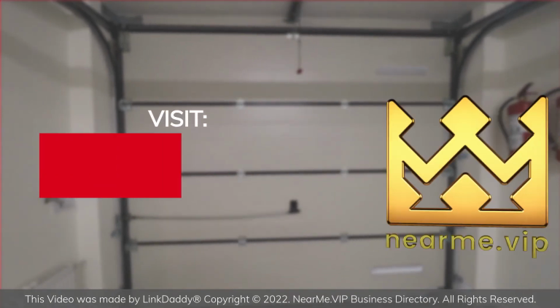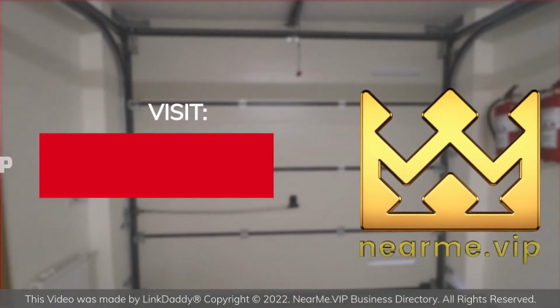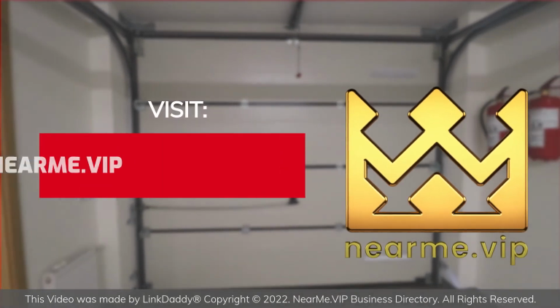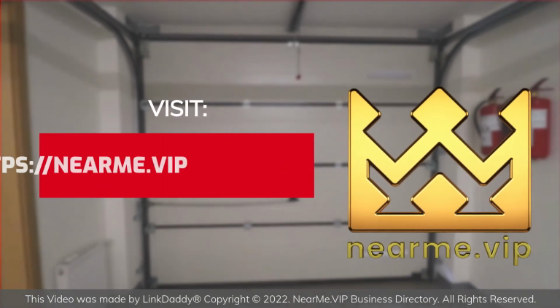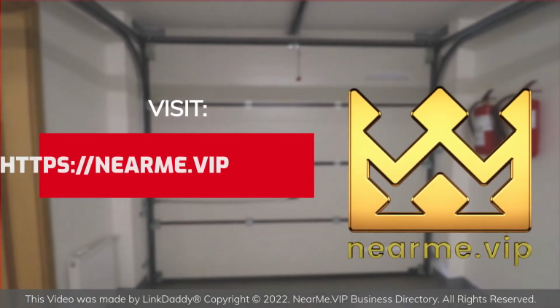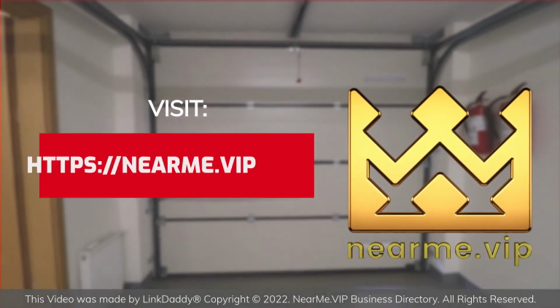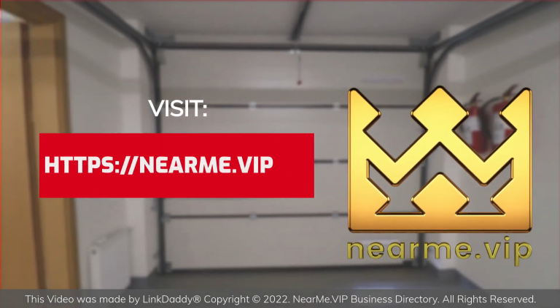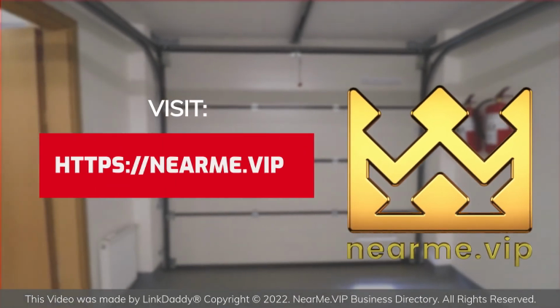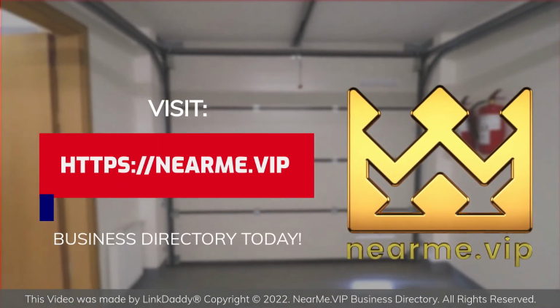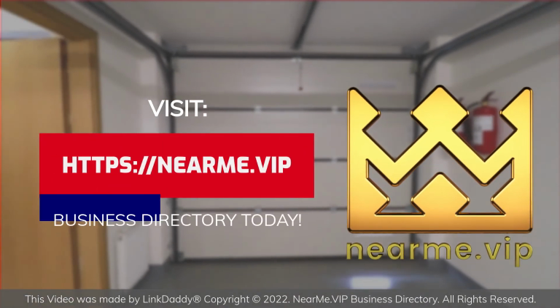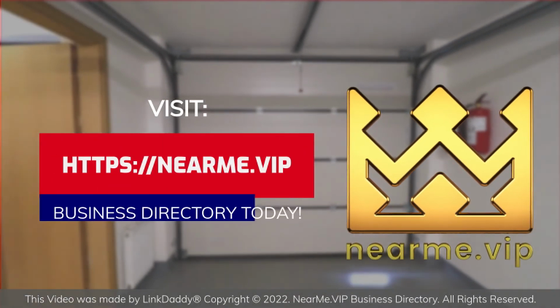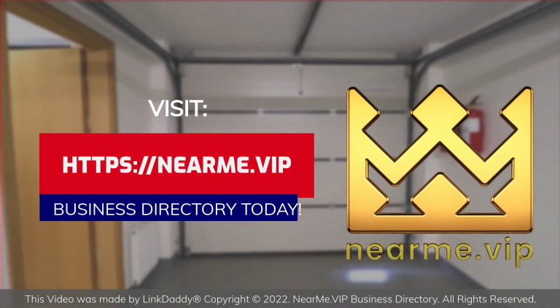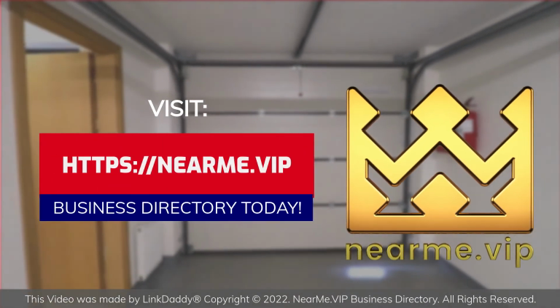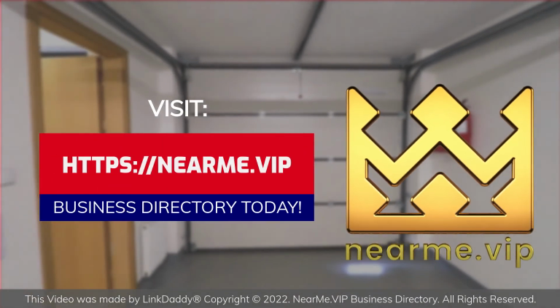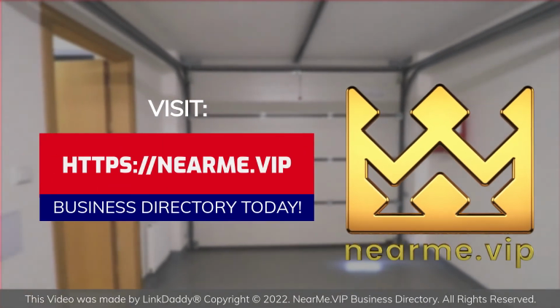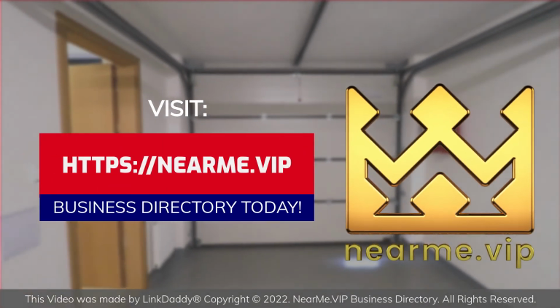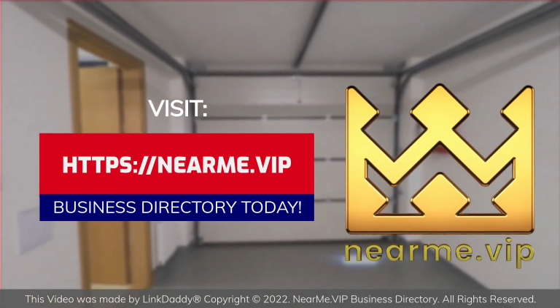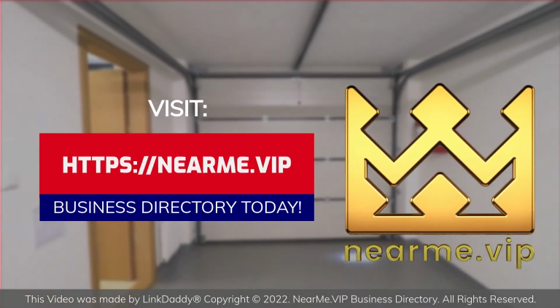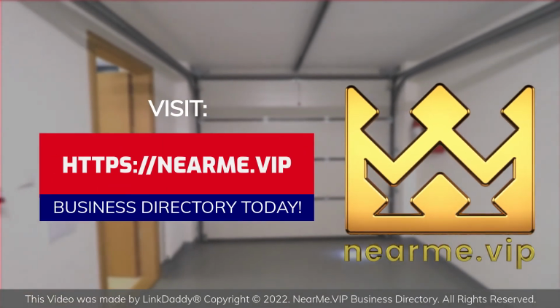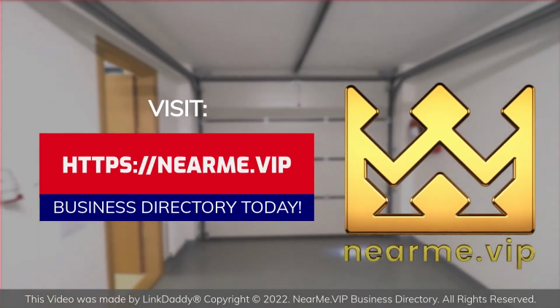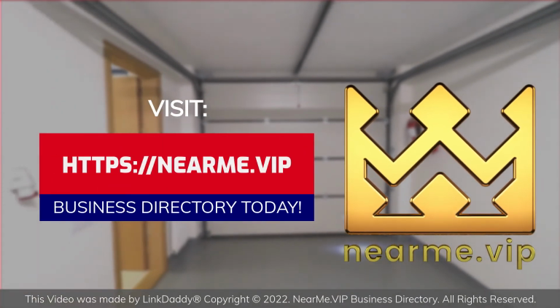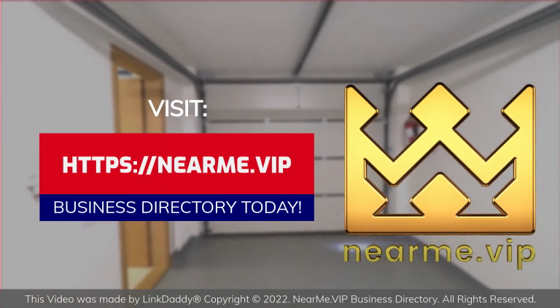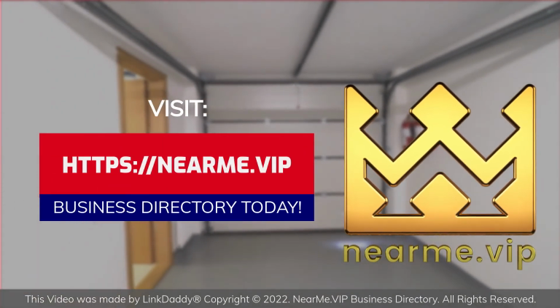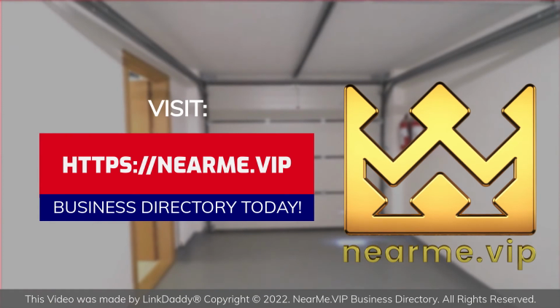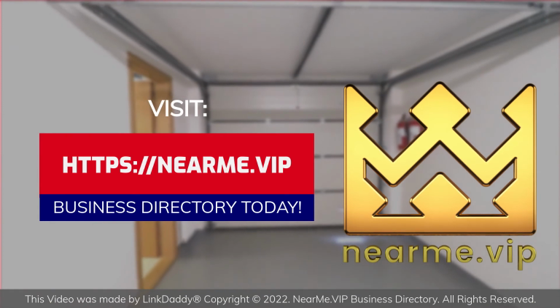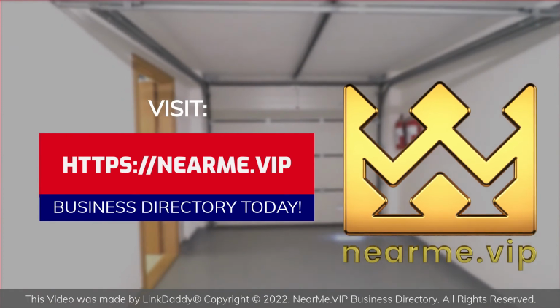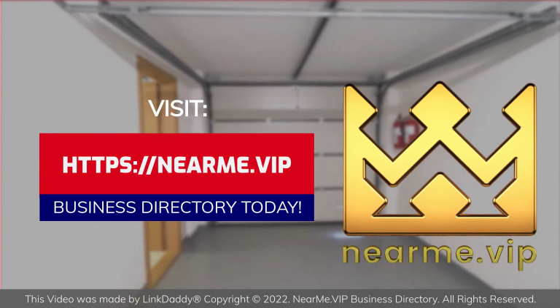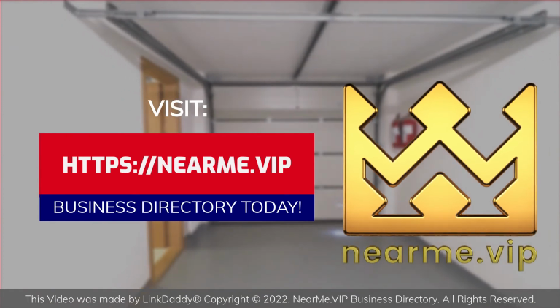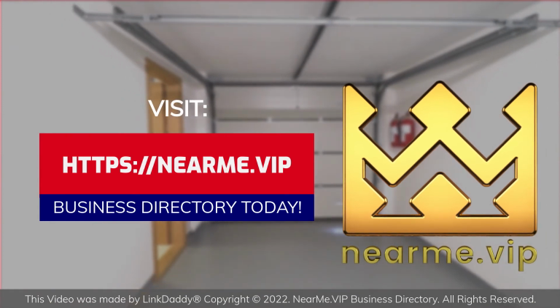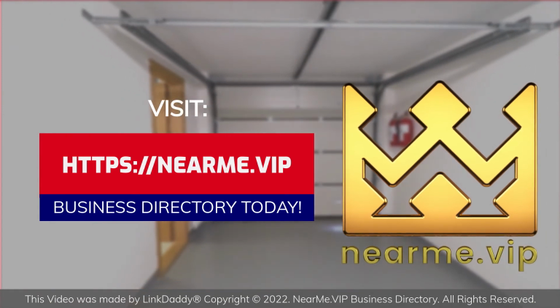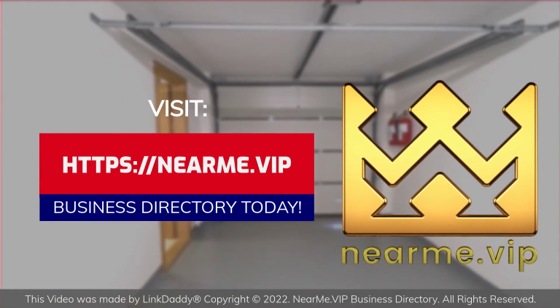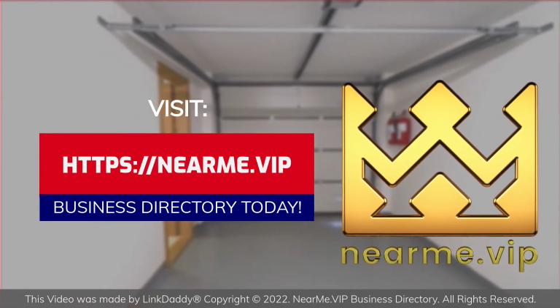Visit the nearme.vip business directory today to look for a garage door repair professional near you.